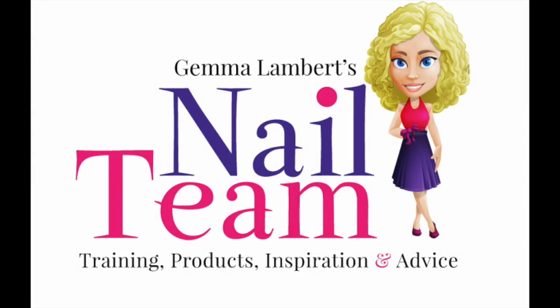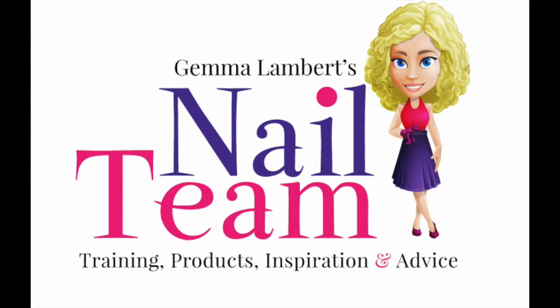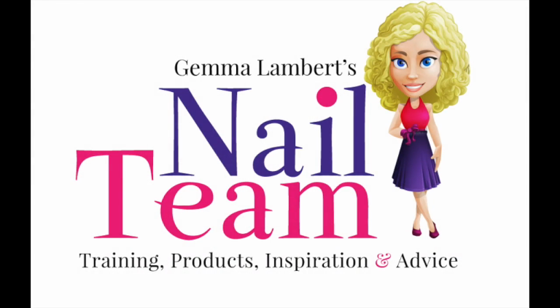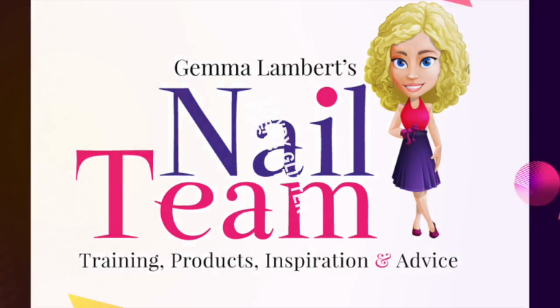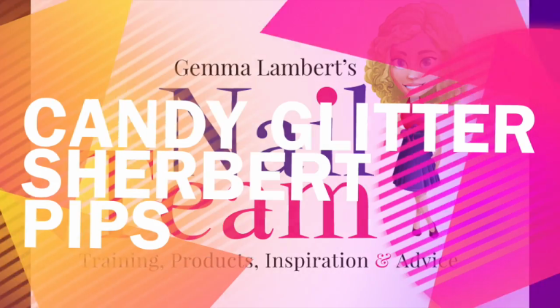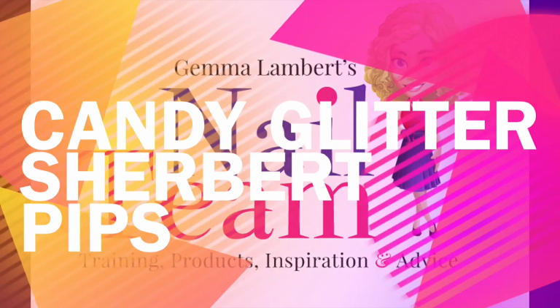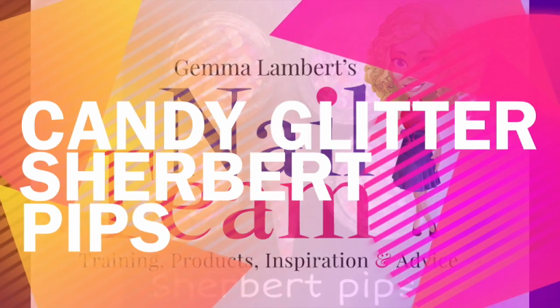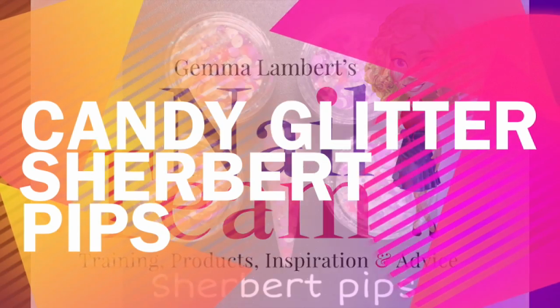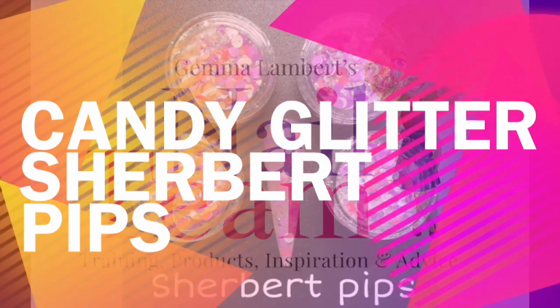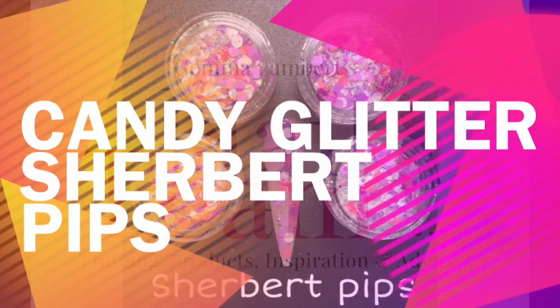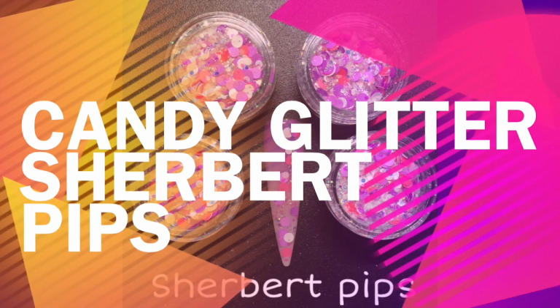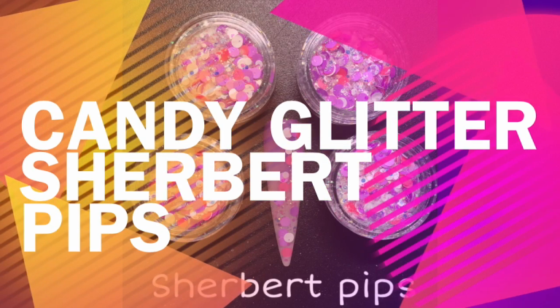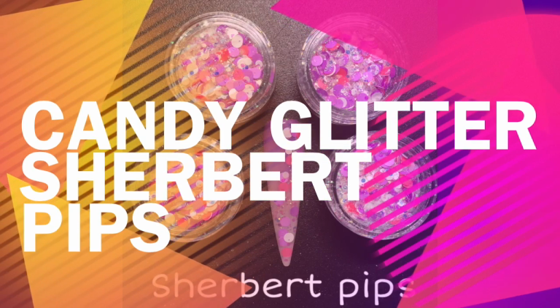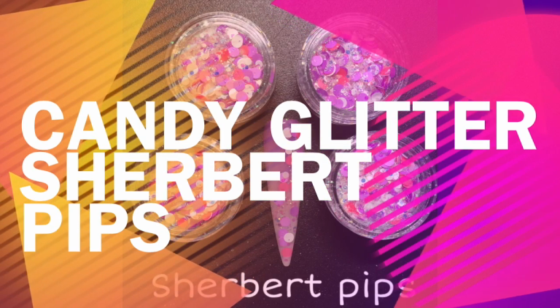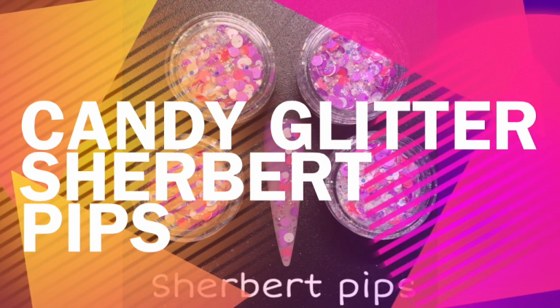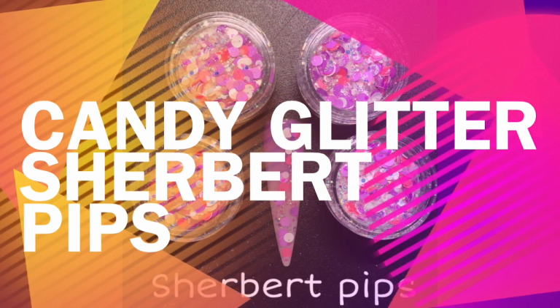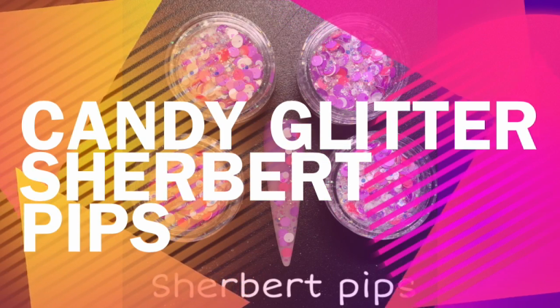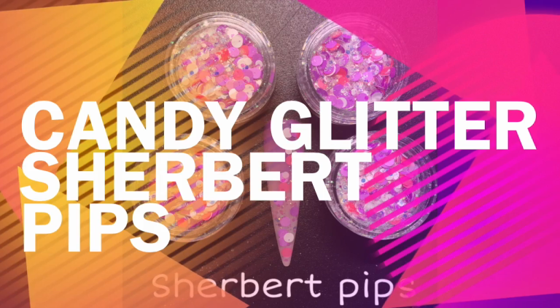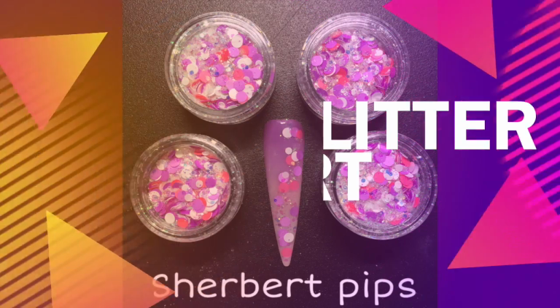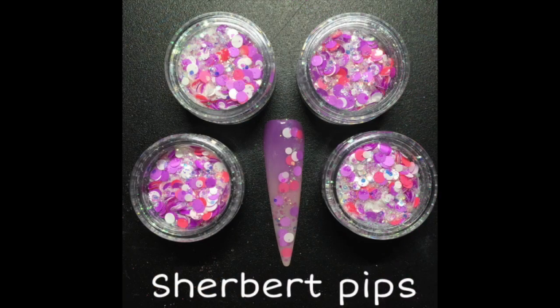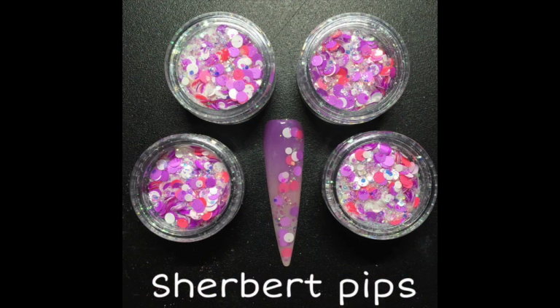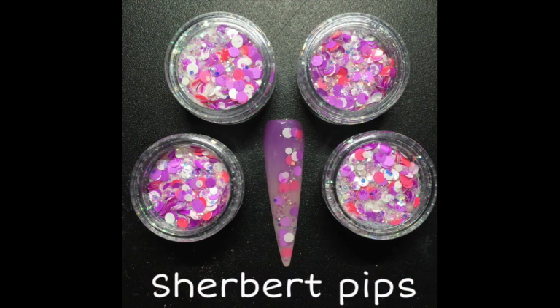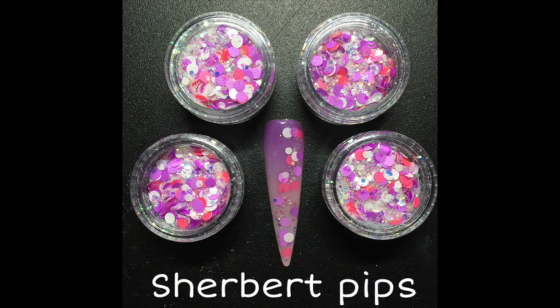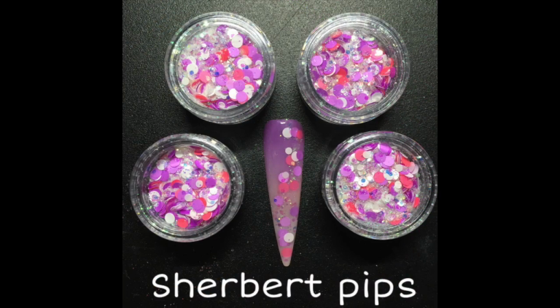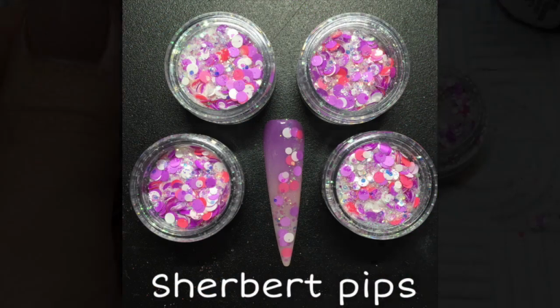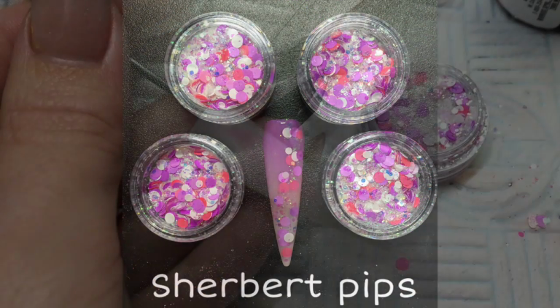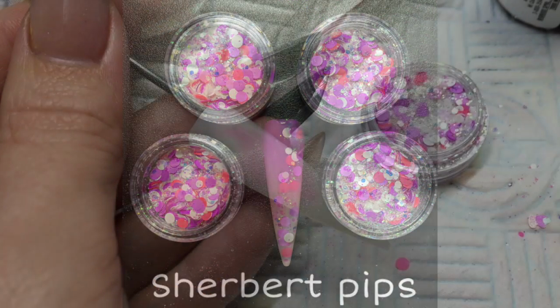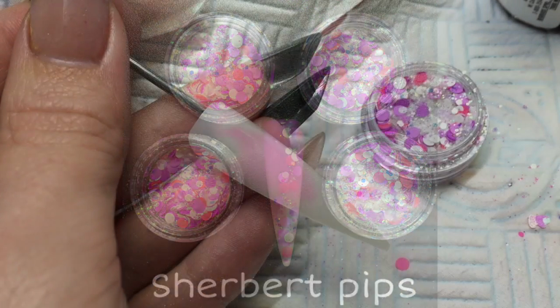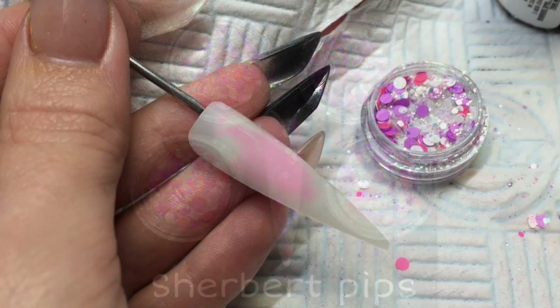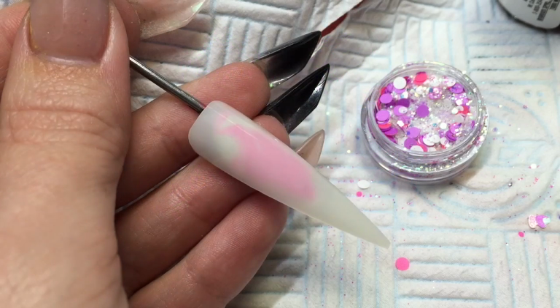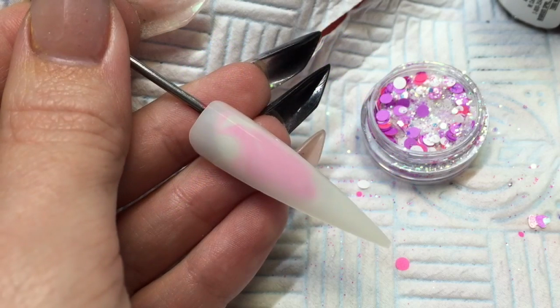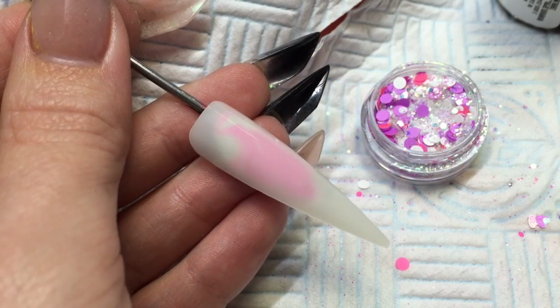Hi guys, so today I'm introducing you to the new candy glitter collection mixed by Lucifel.